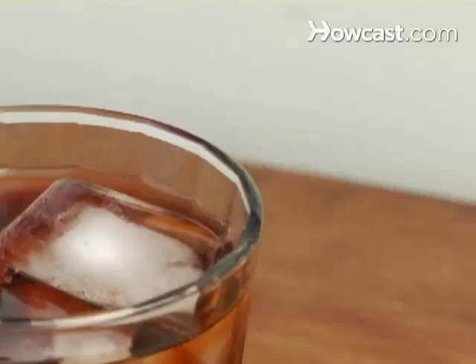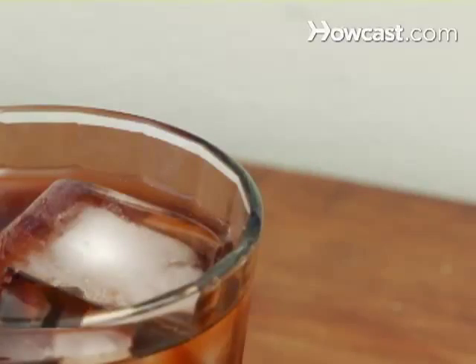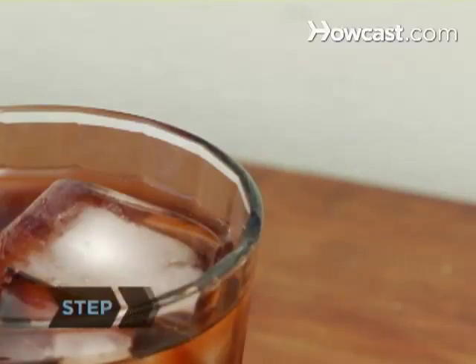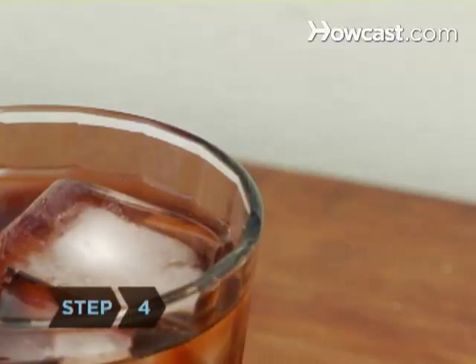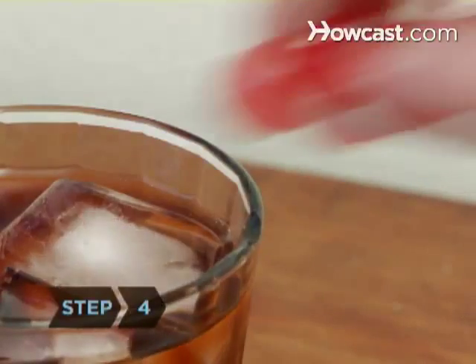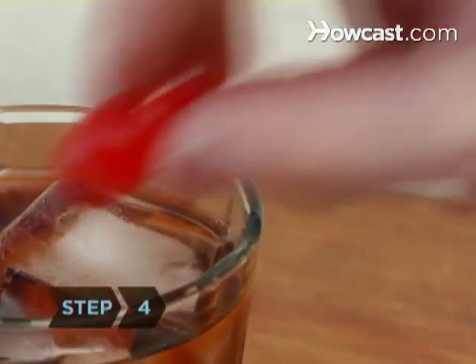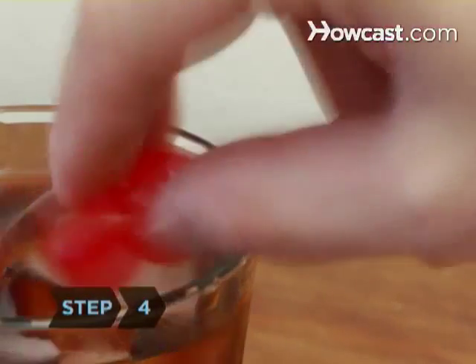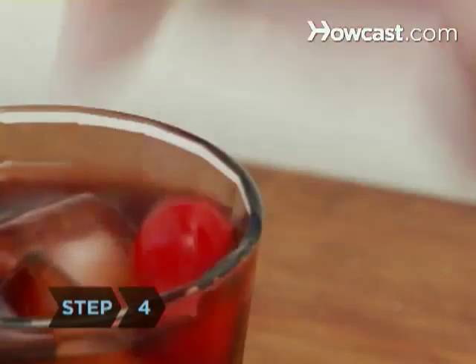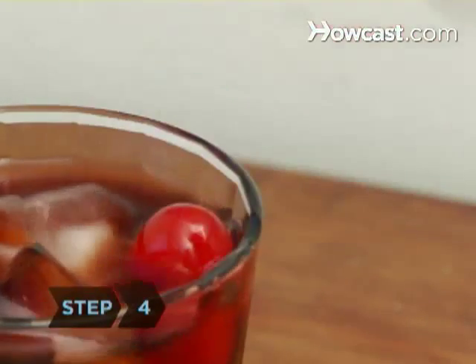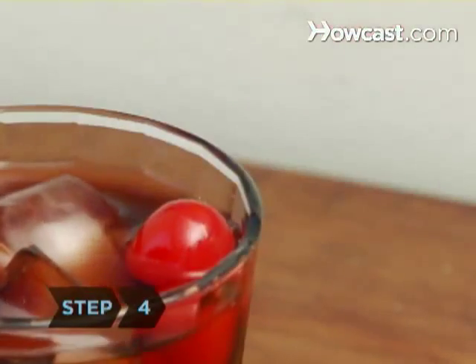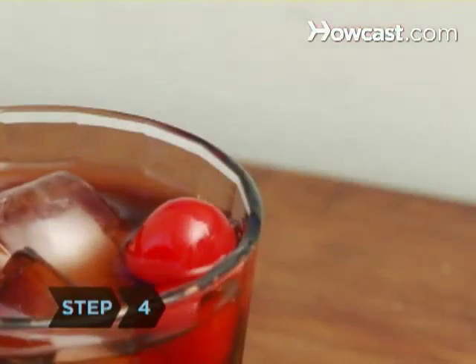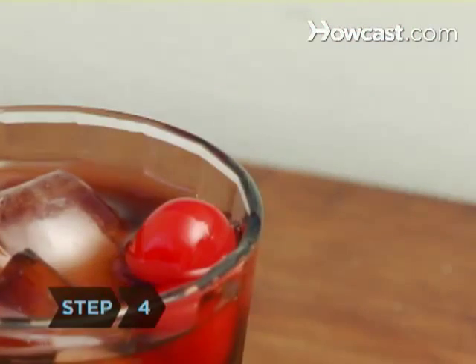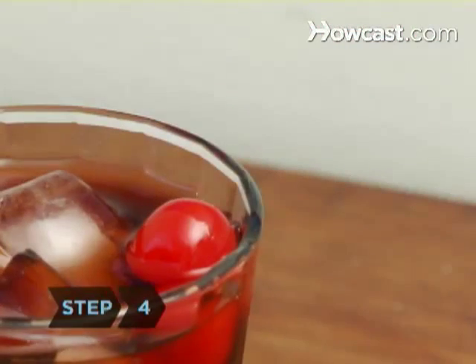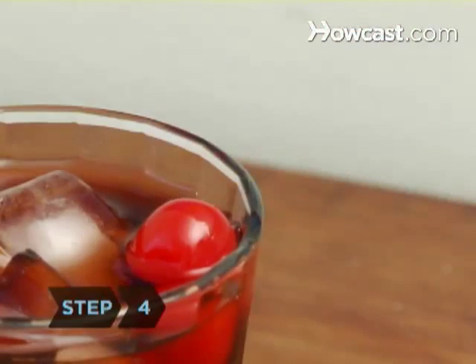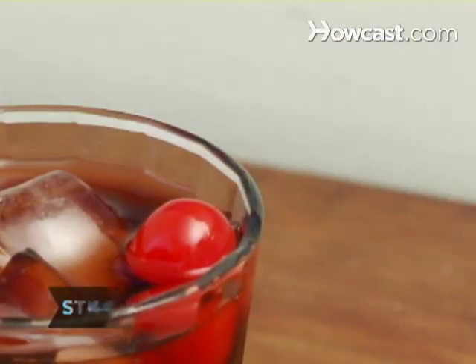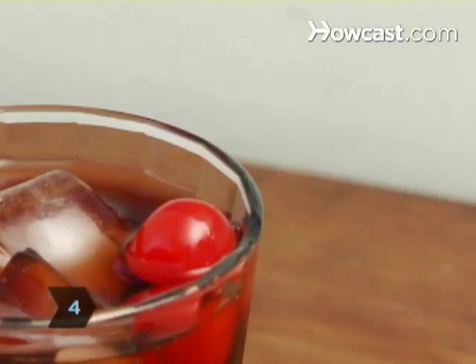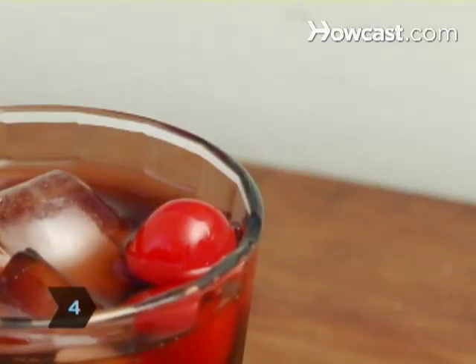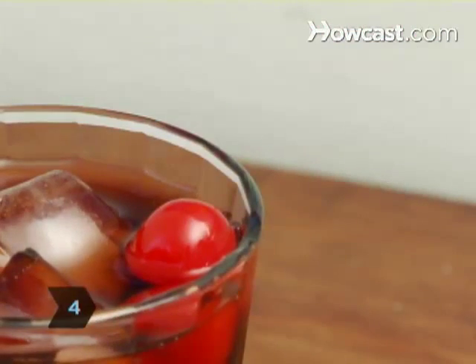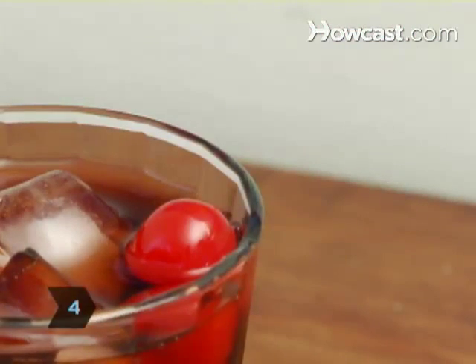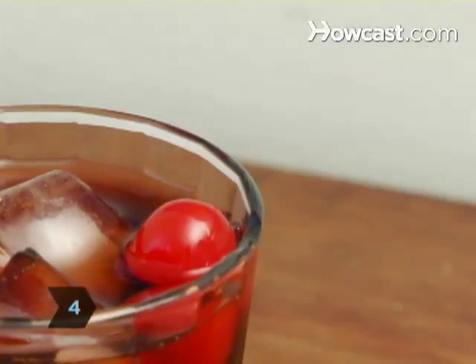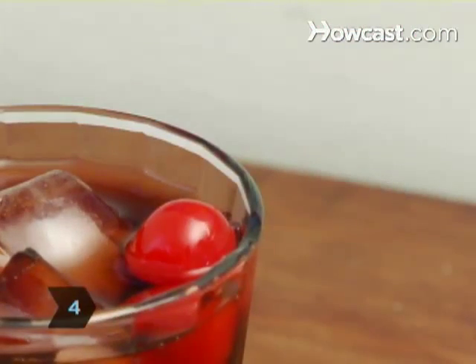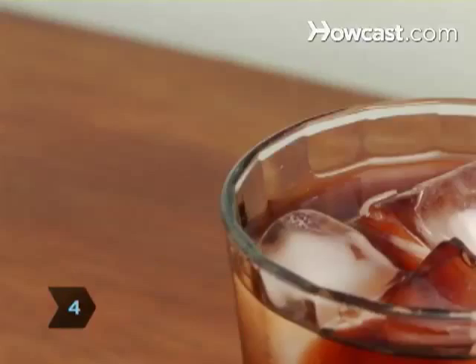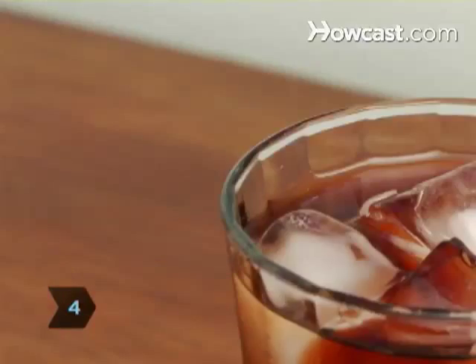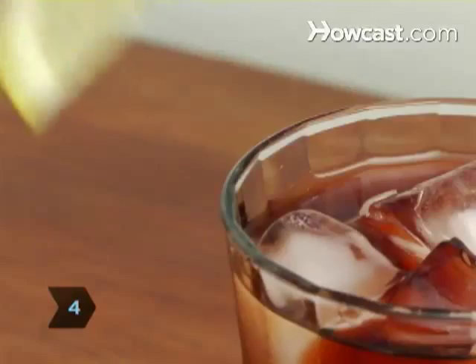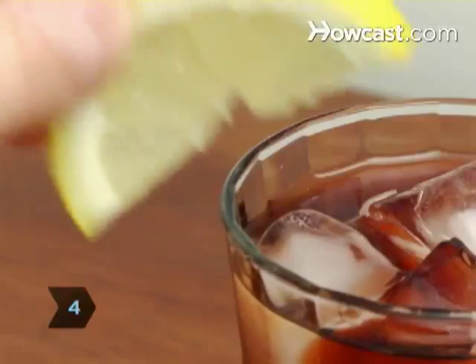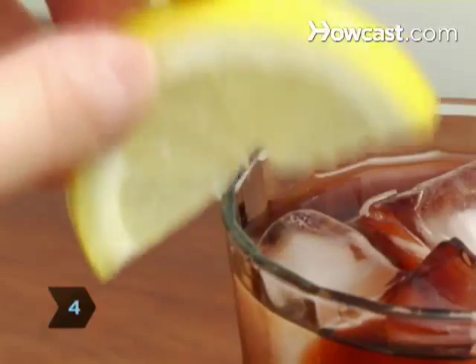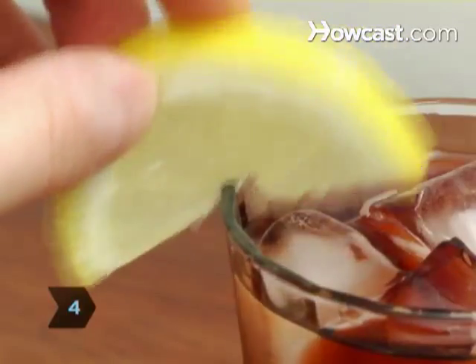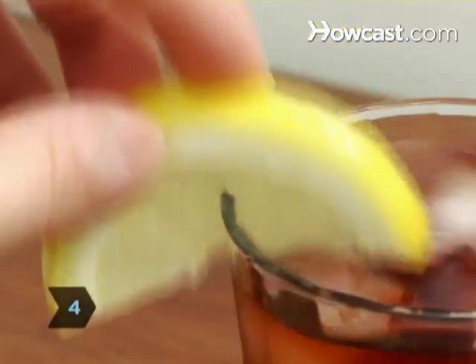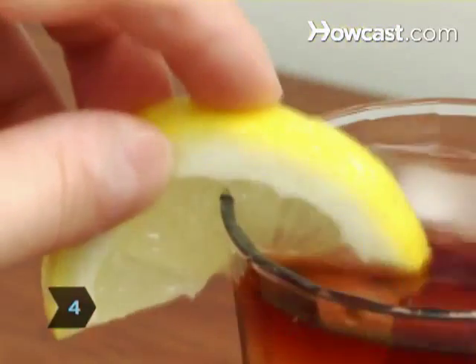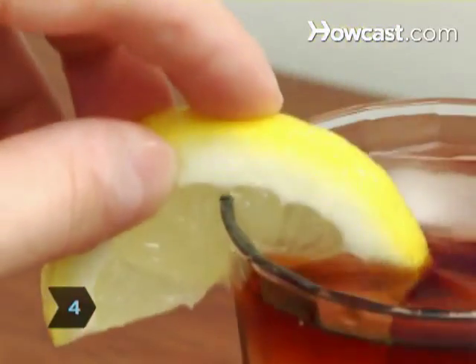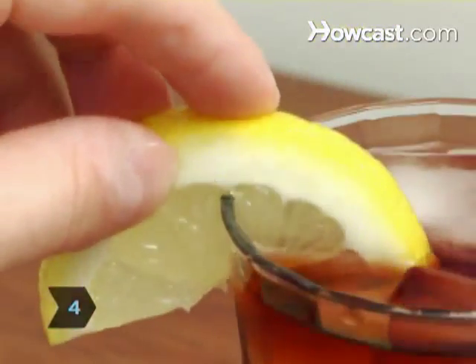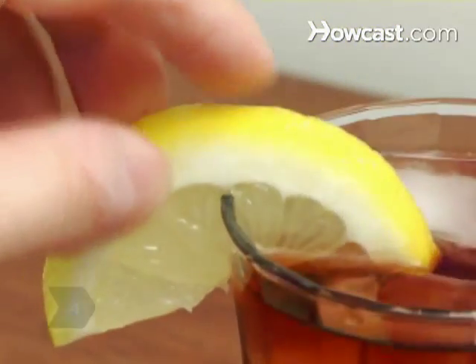Step 4. Garnish with one or two maraschino cherries. Add a lemon wedge for extra flavor.